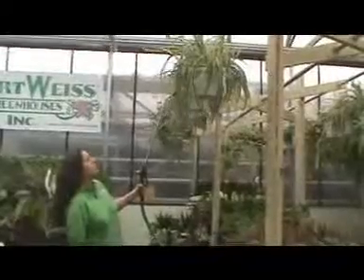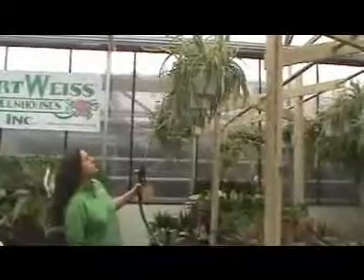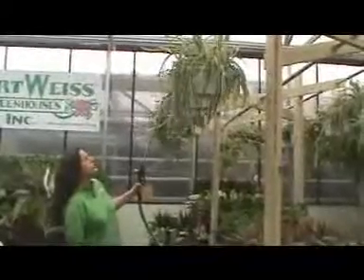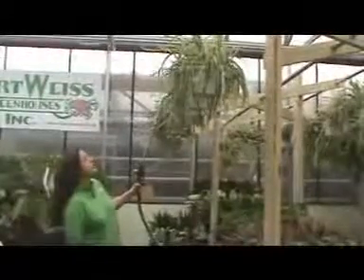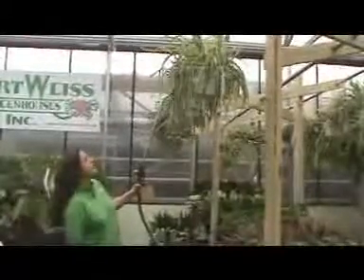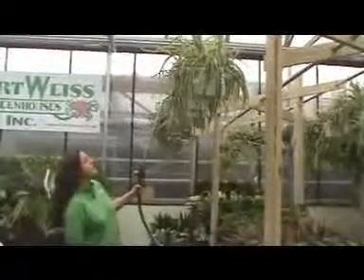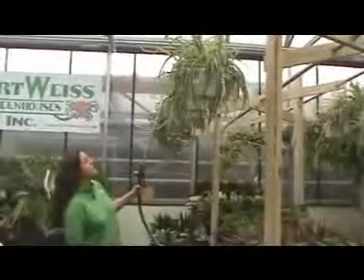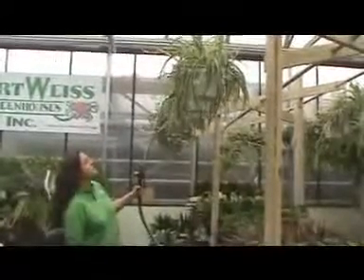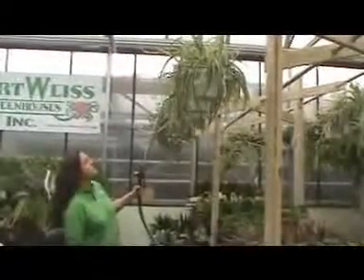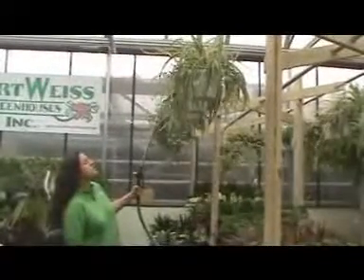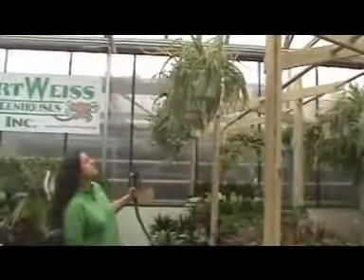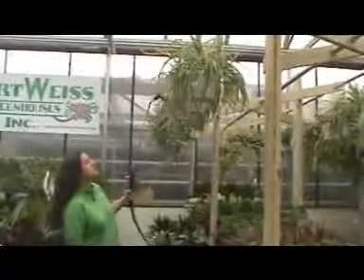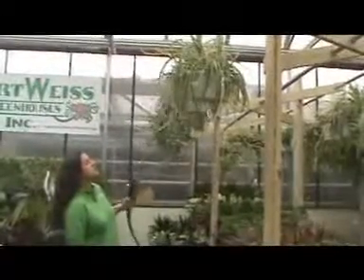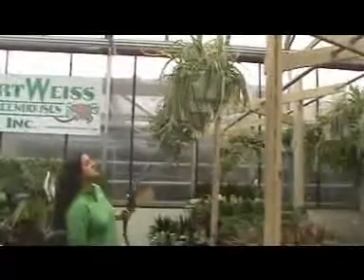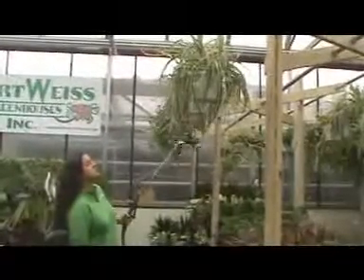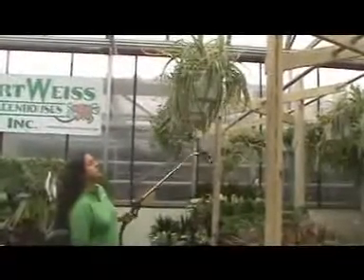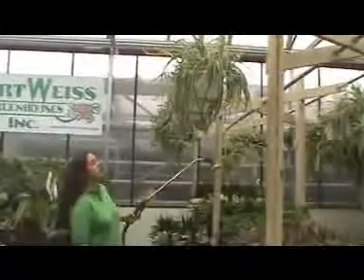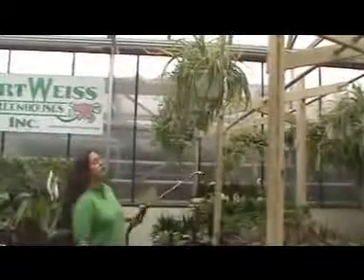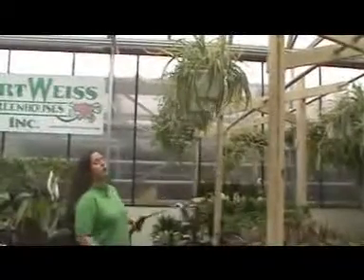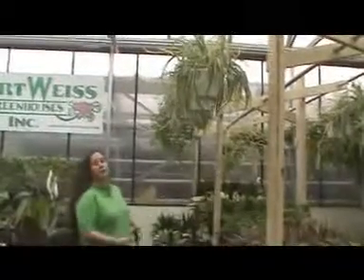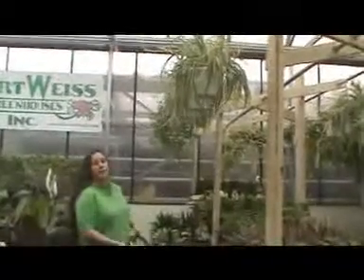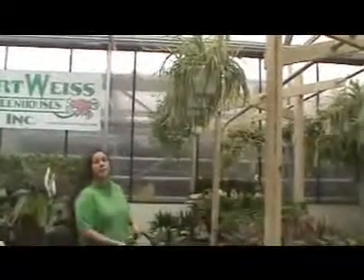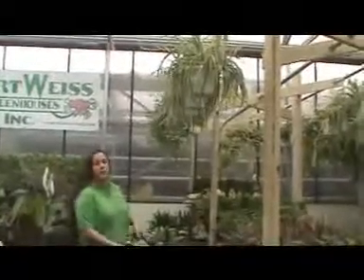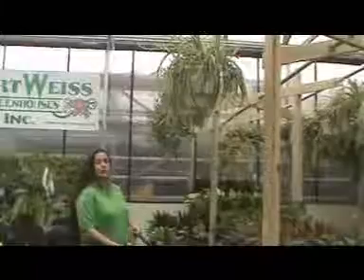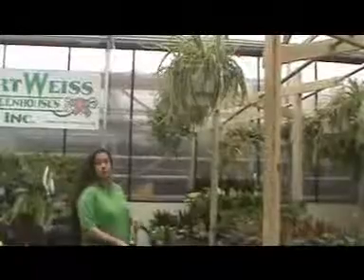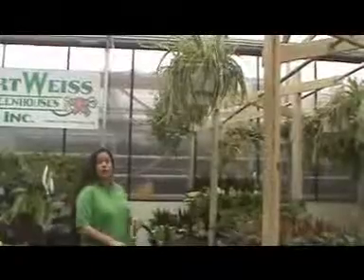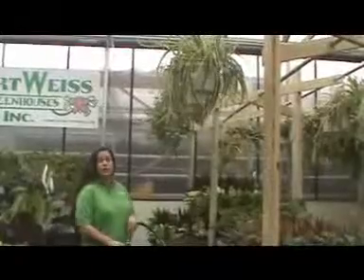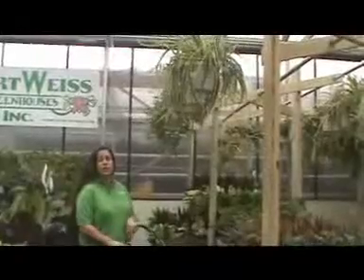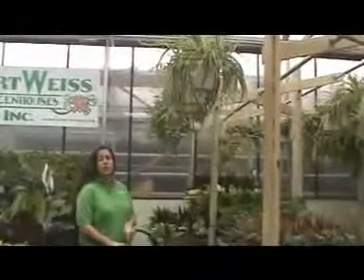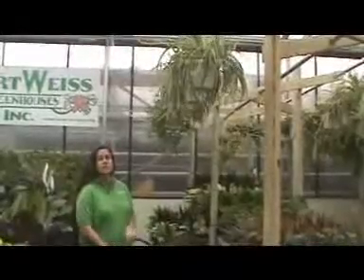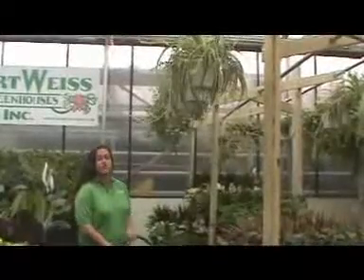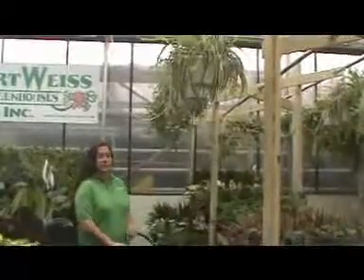Hold the trigger for a few seconds and you should start to see a trickle of water coming out the bottom — then you'll know that it's been watered sufficiently.